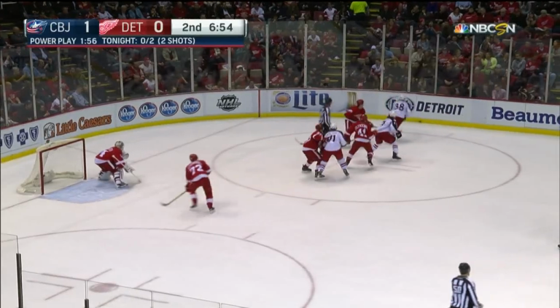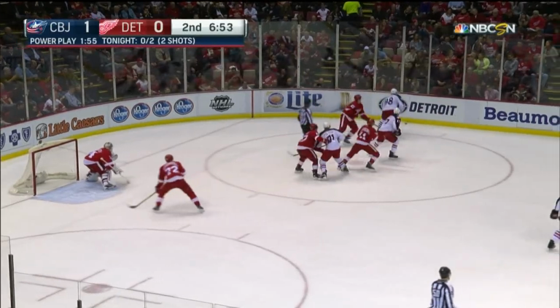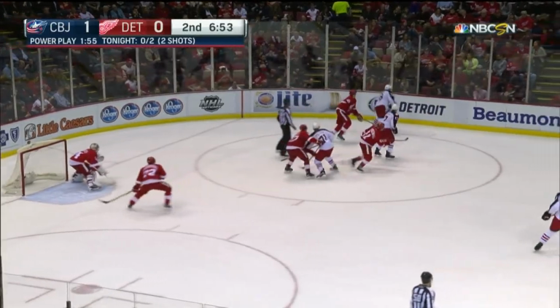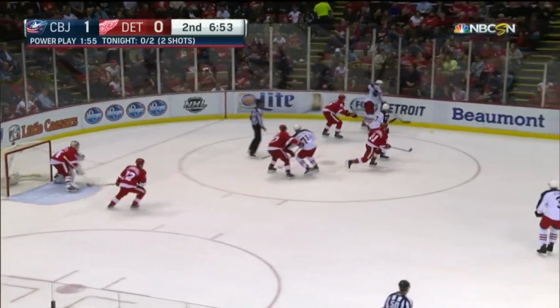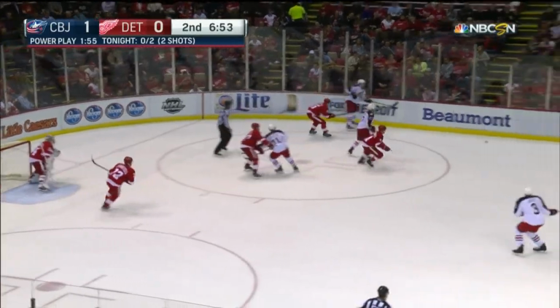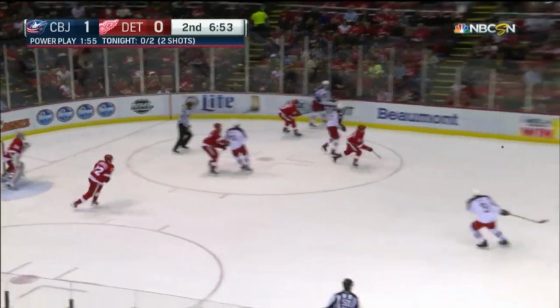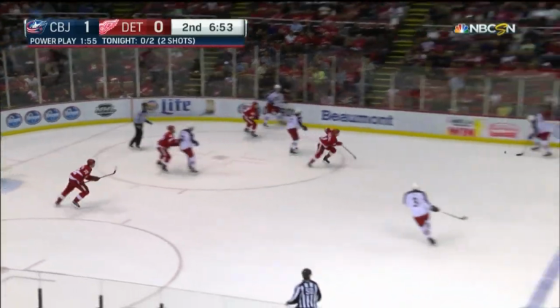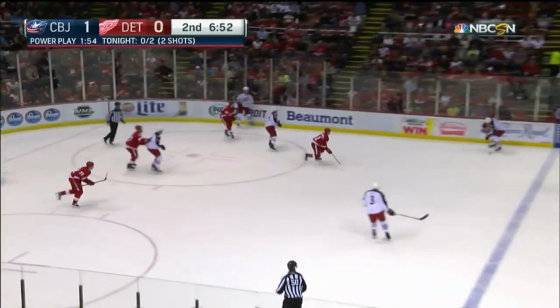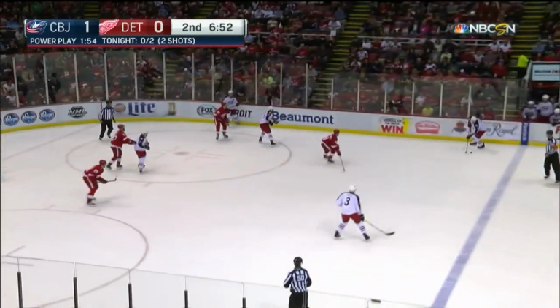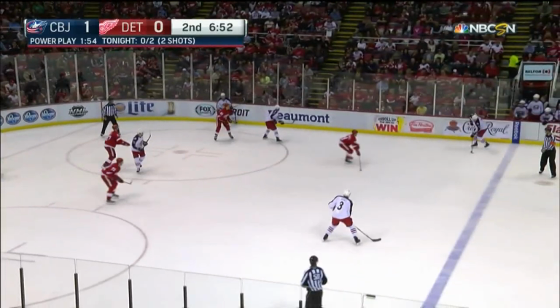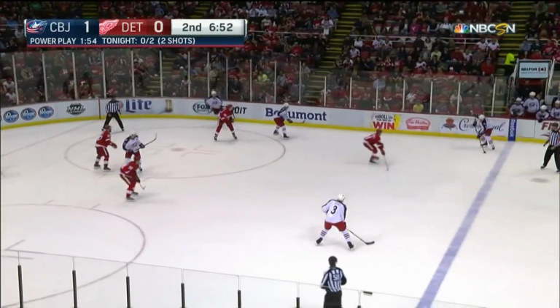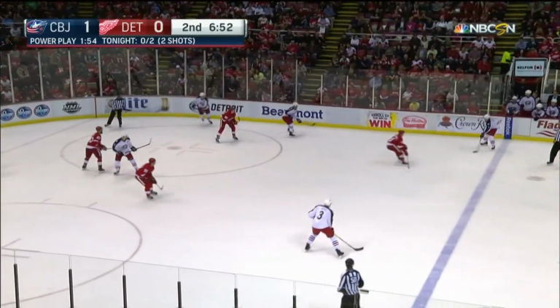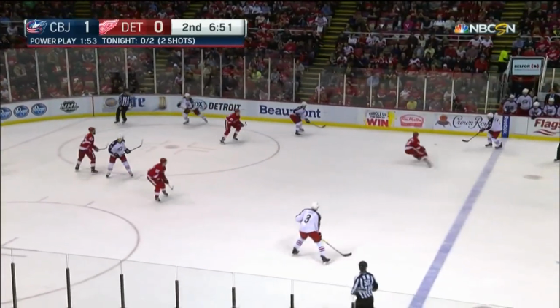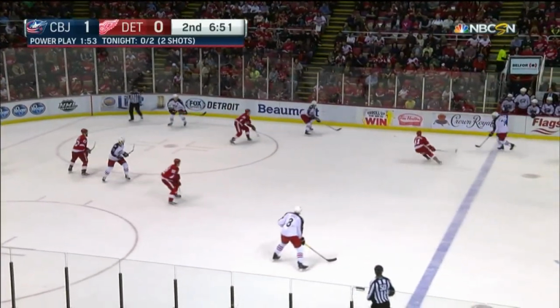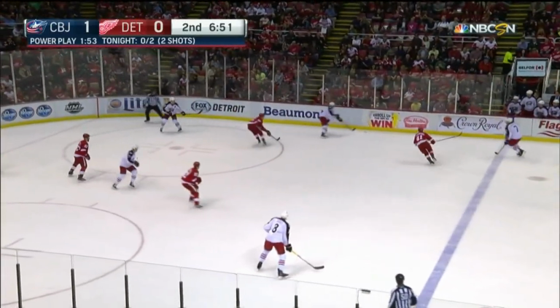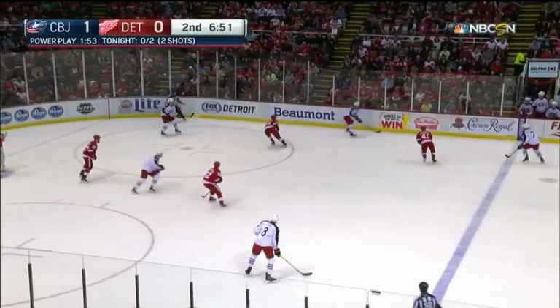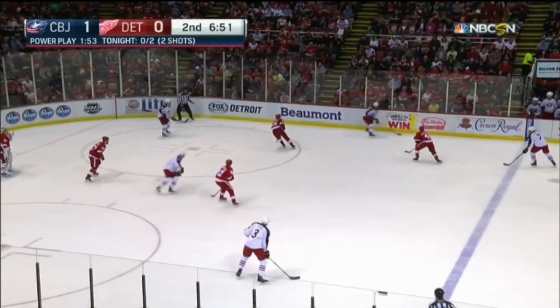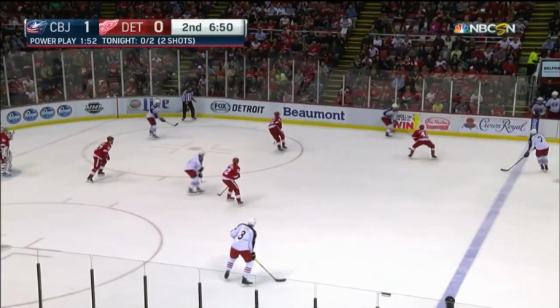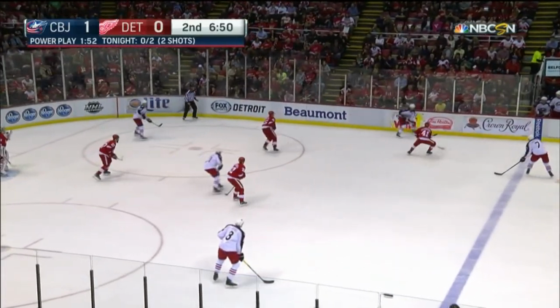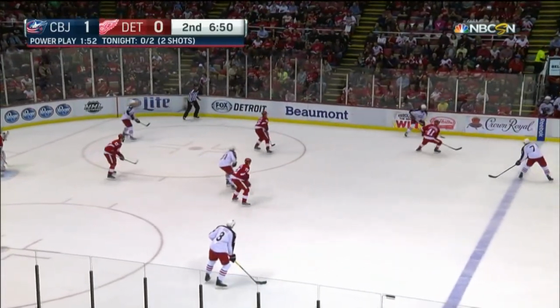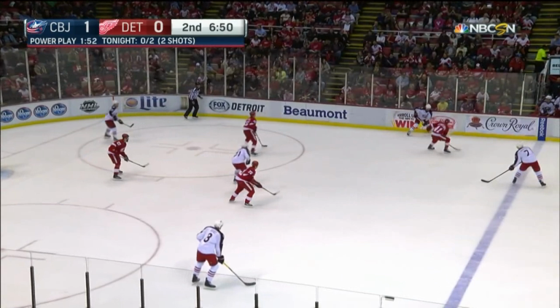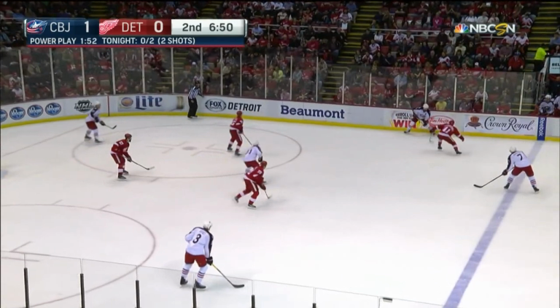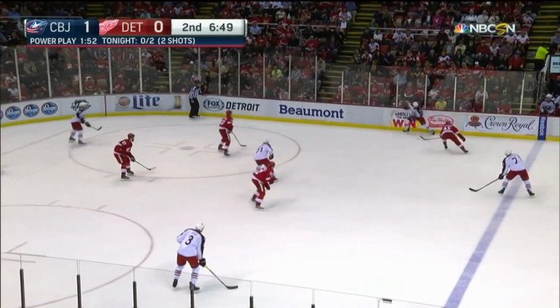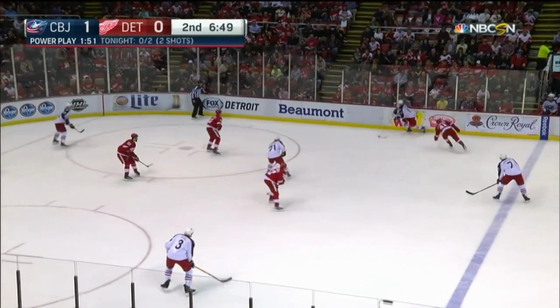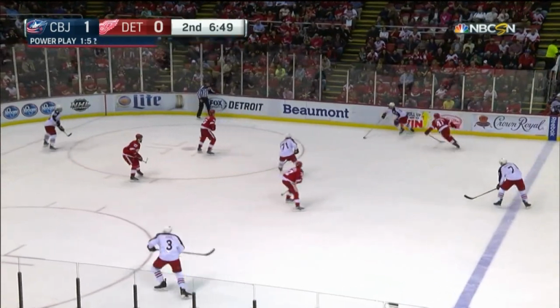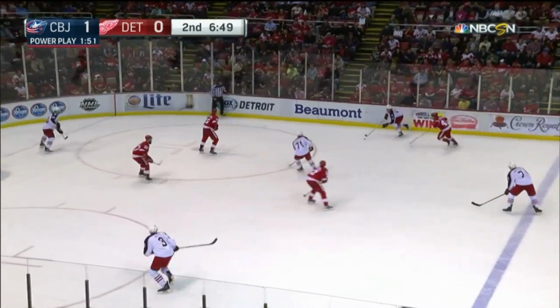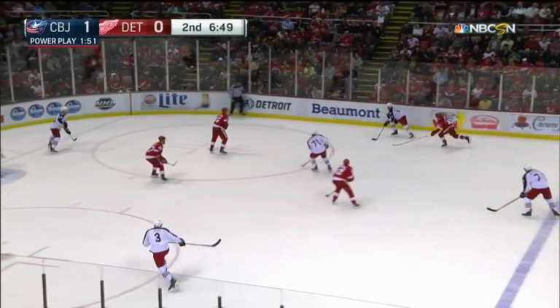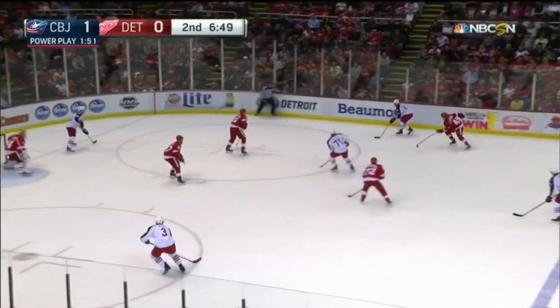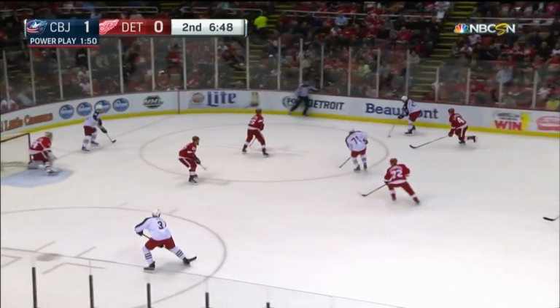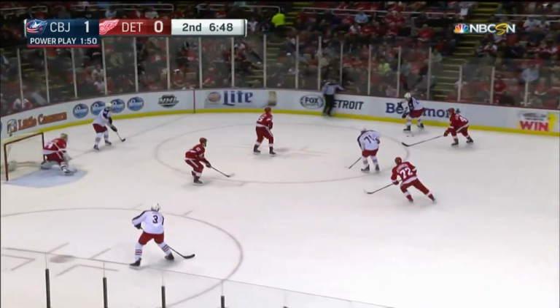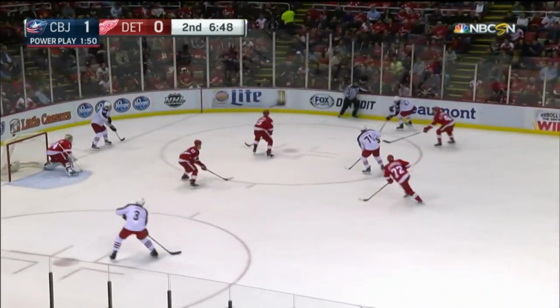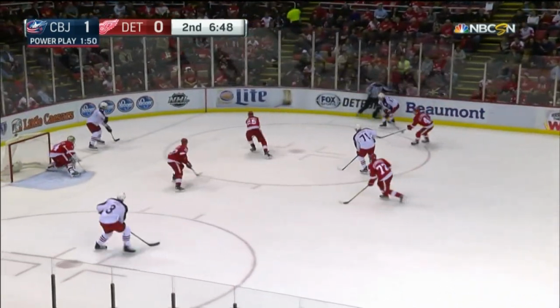Ten different Blue Jackets hit on the scoring last night. That's a good team win. Everybody feels happy after that one.